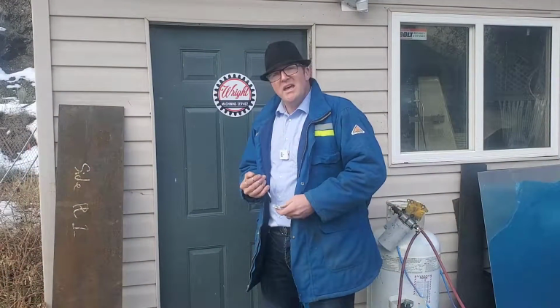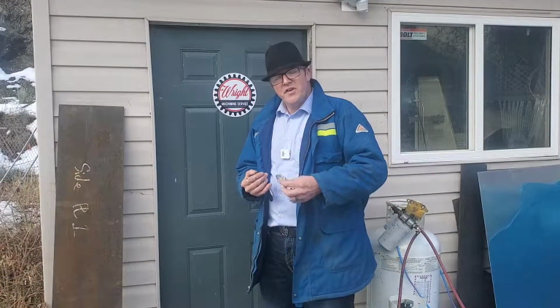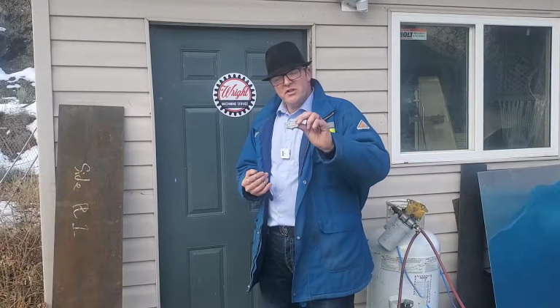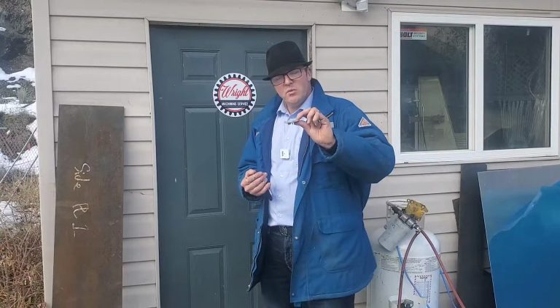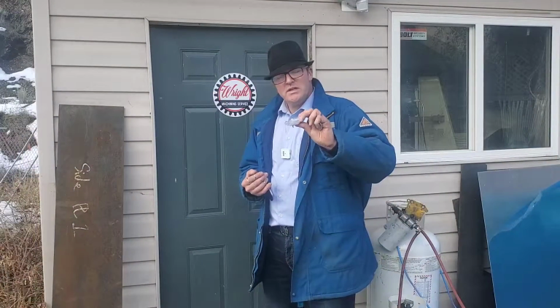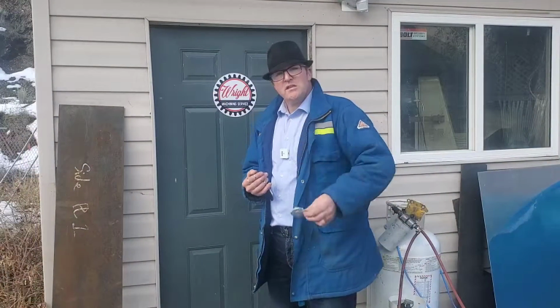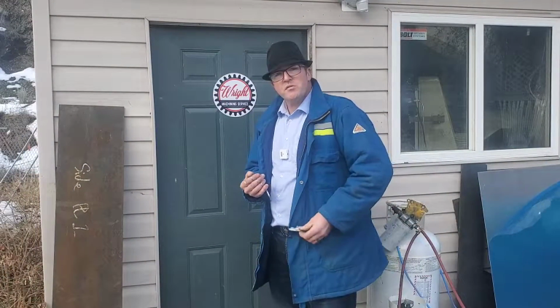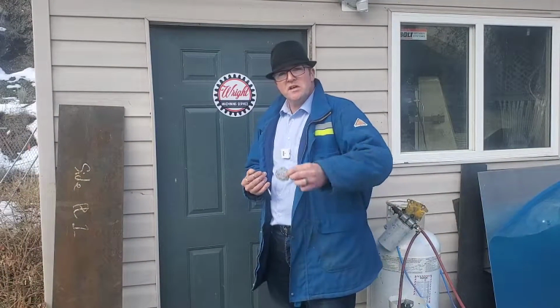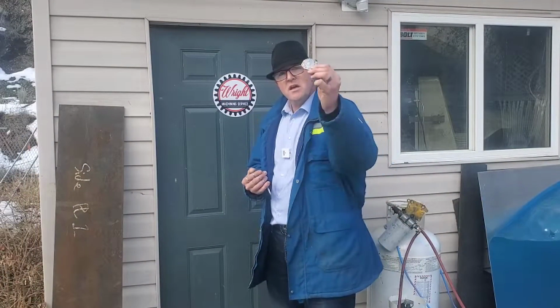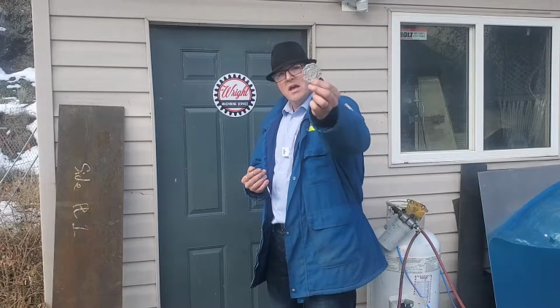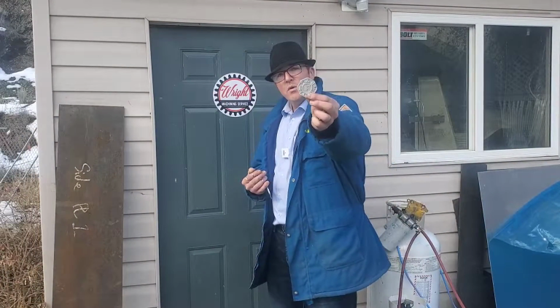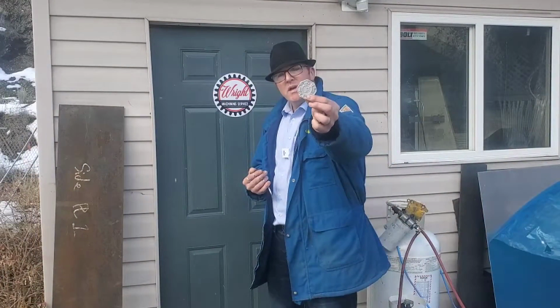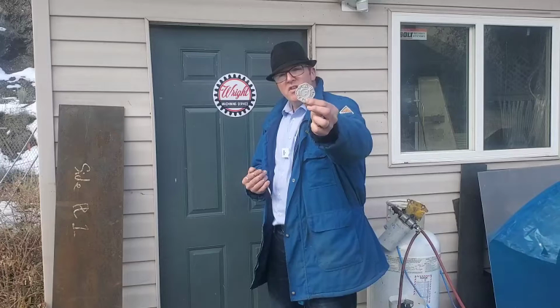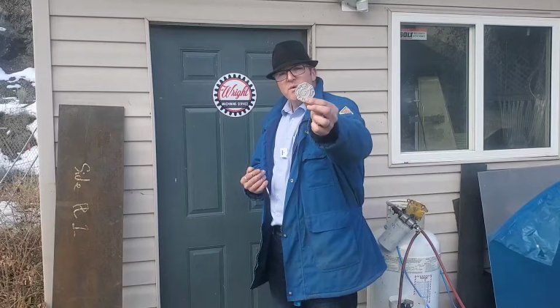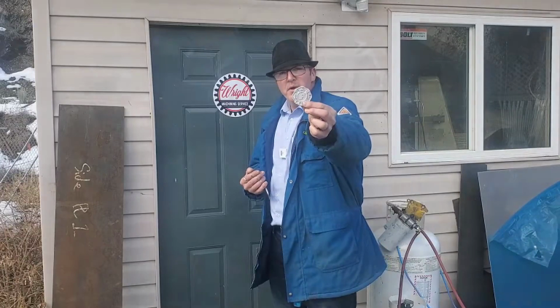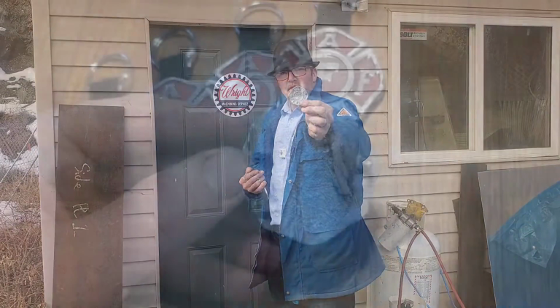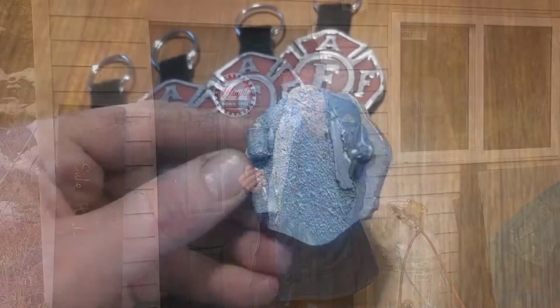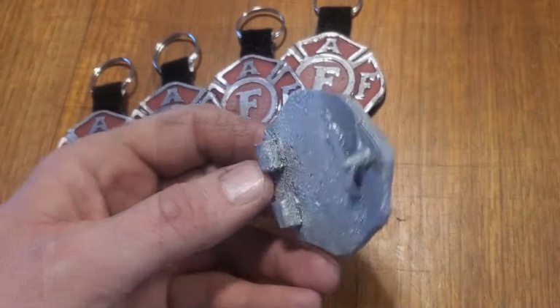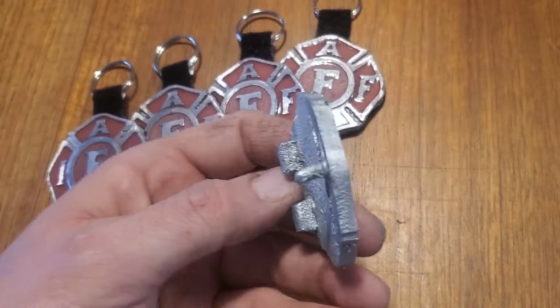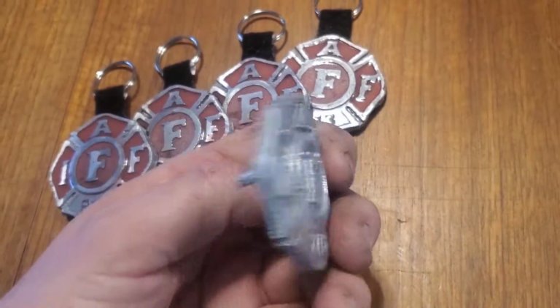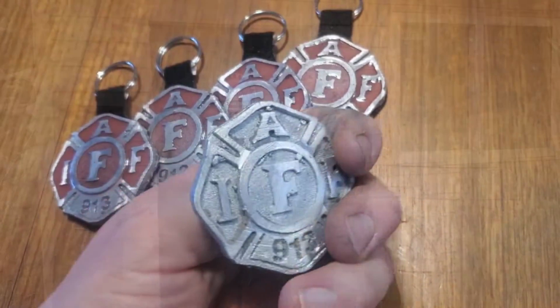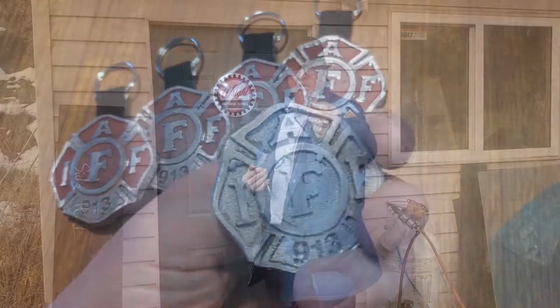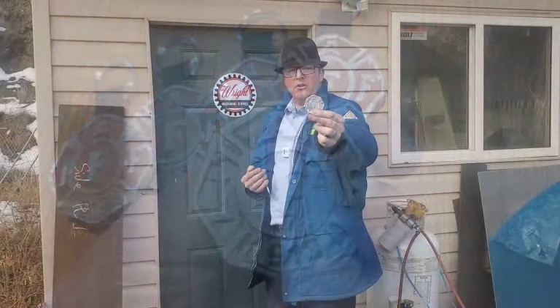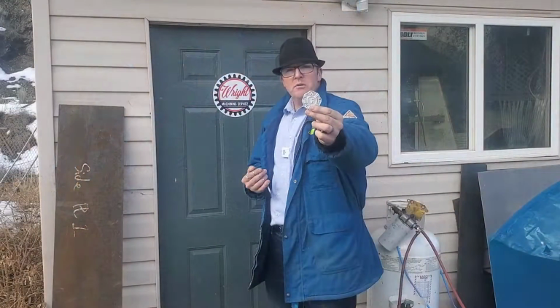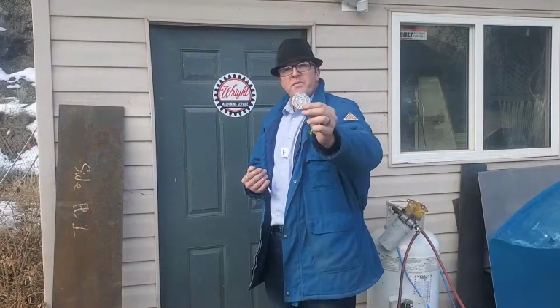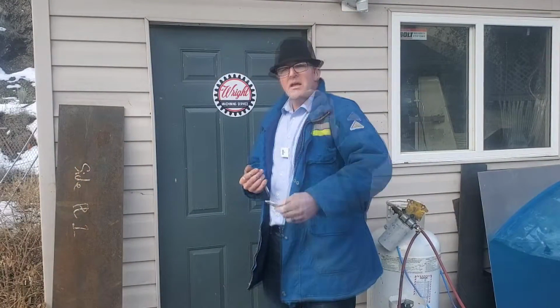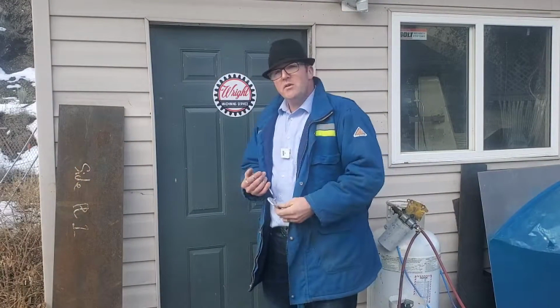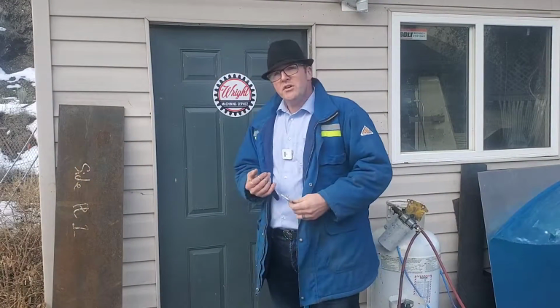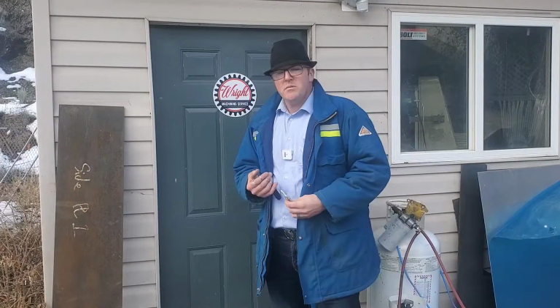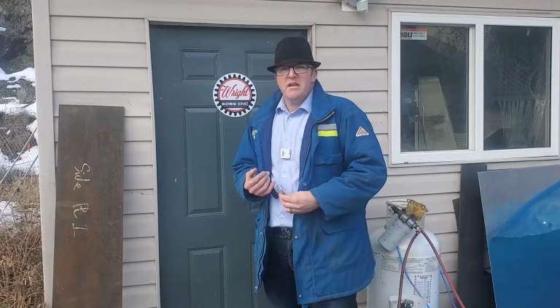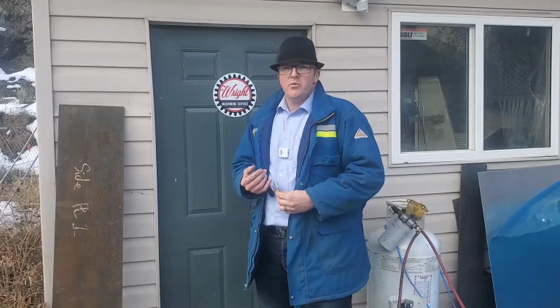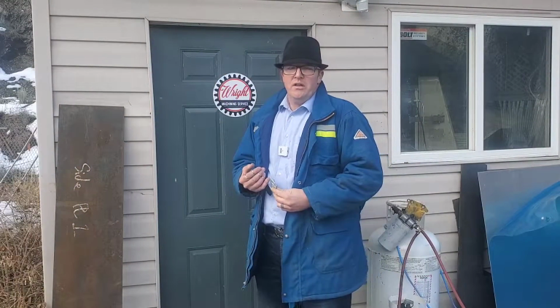Eventually, we're going to take this process and make these belt buckles. Although this is just out of aluminum, later on they're going to be made out of bronze.